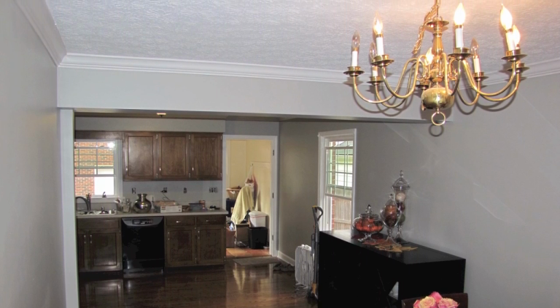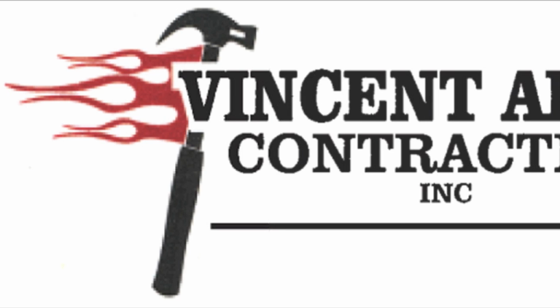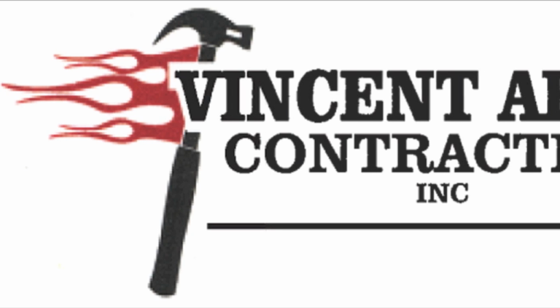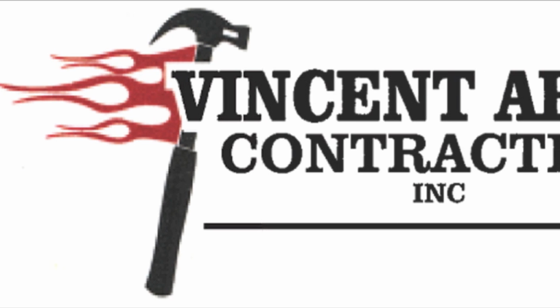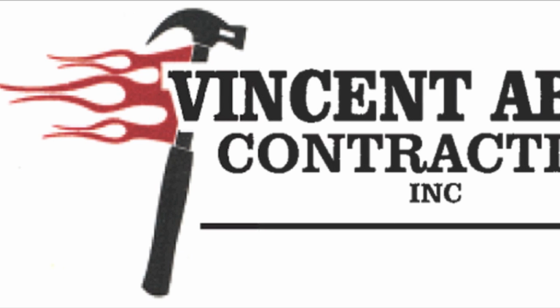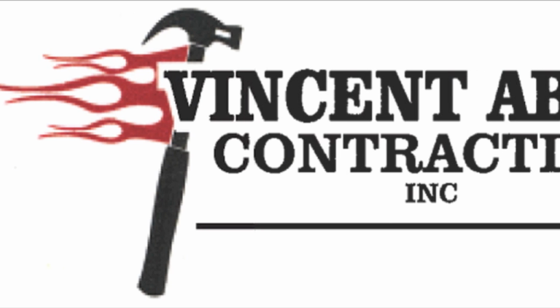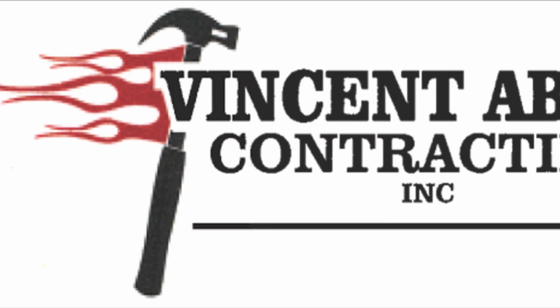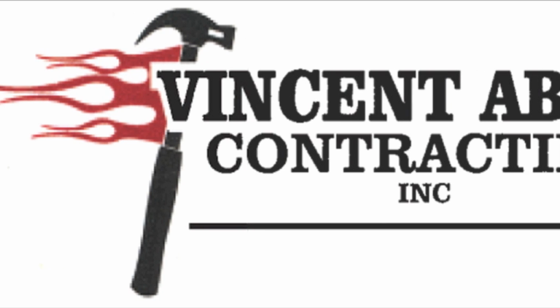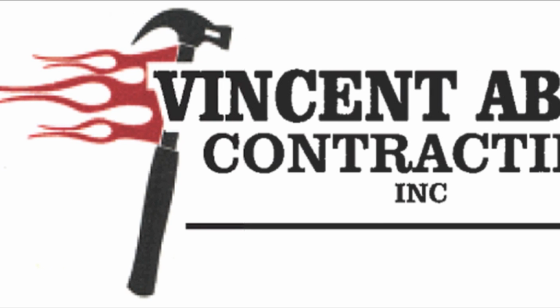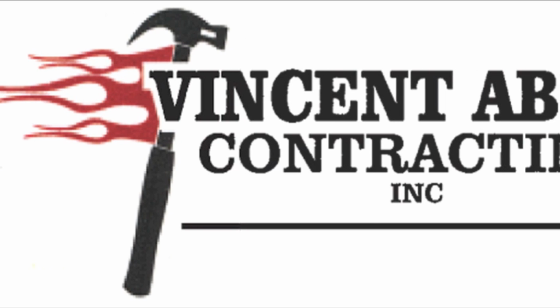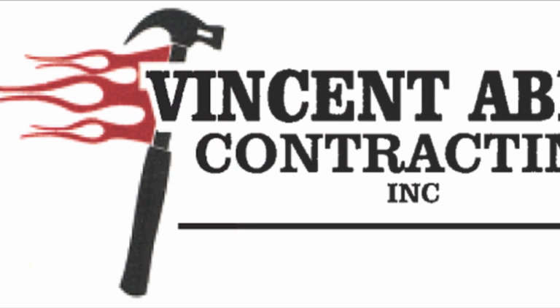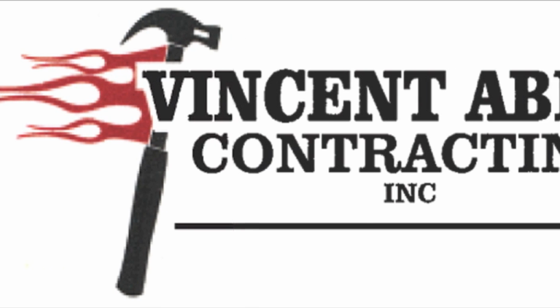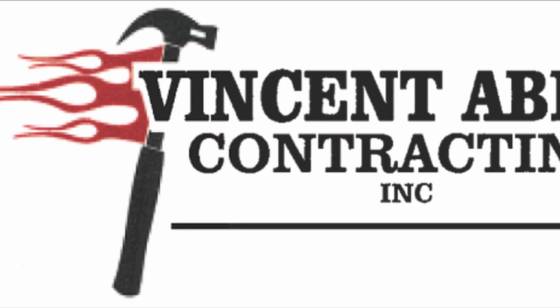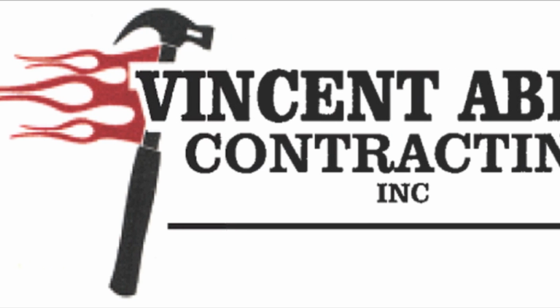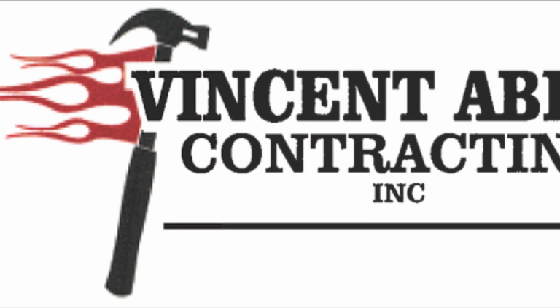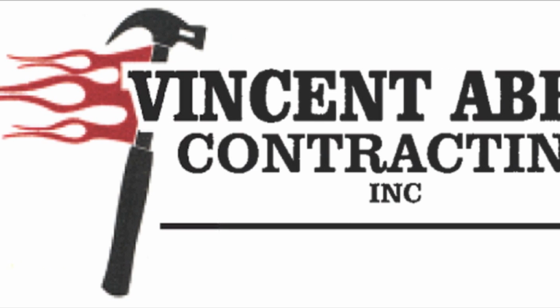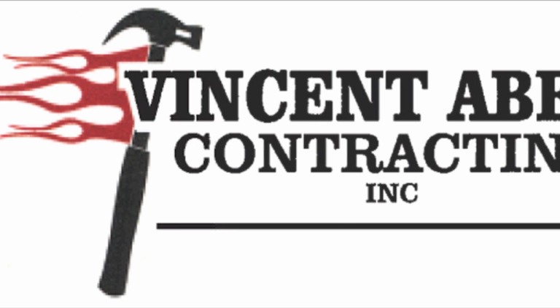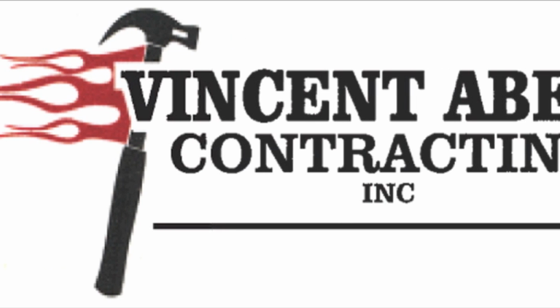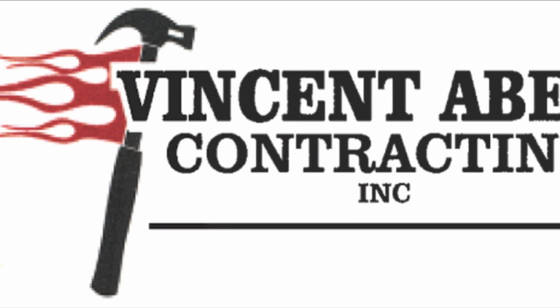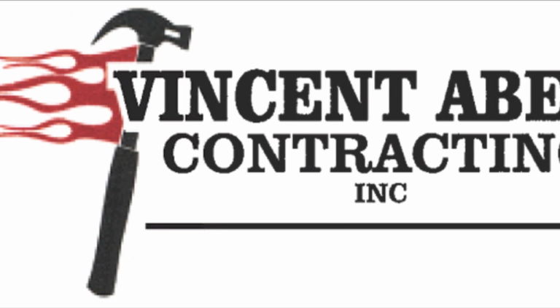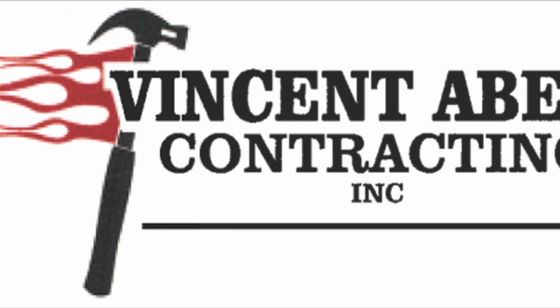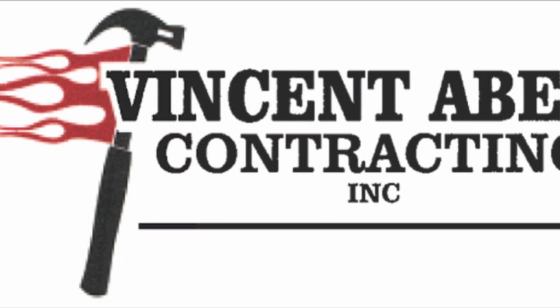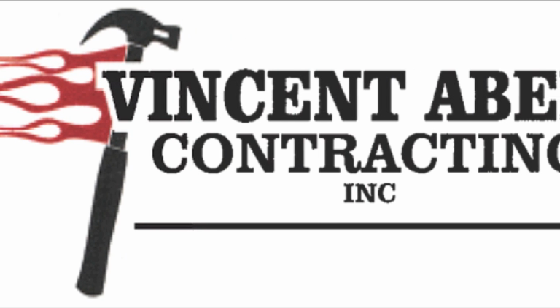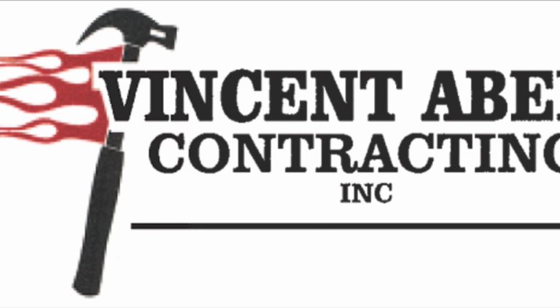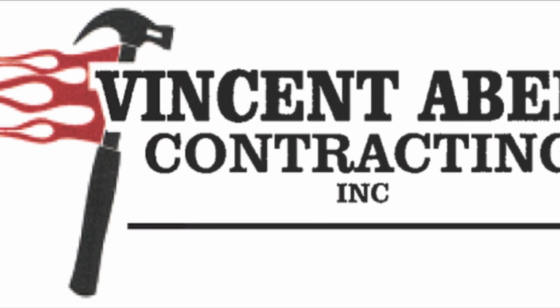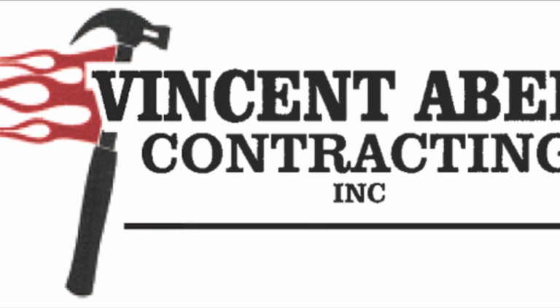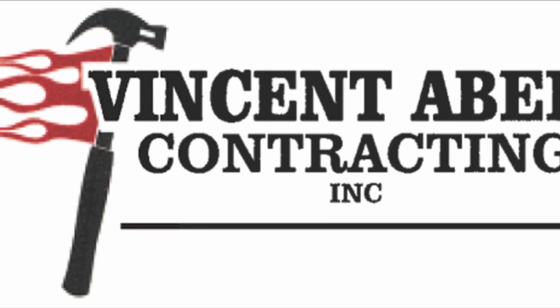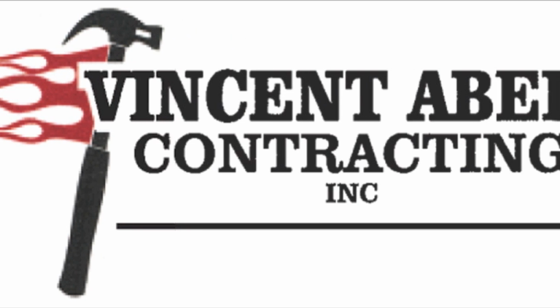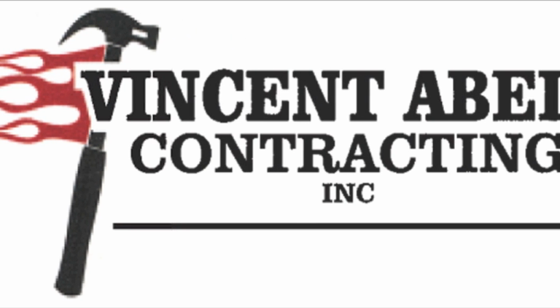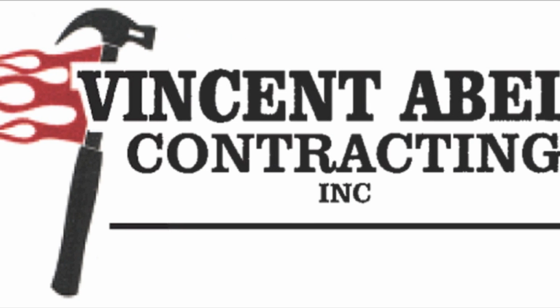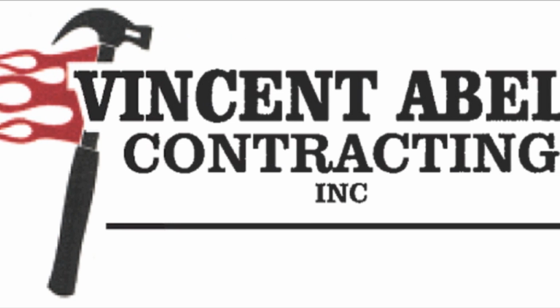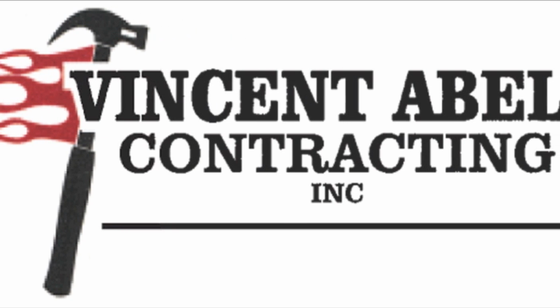We are Vincent Abel Contracting. We thank you for watching and hope to see you soon. Take care.